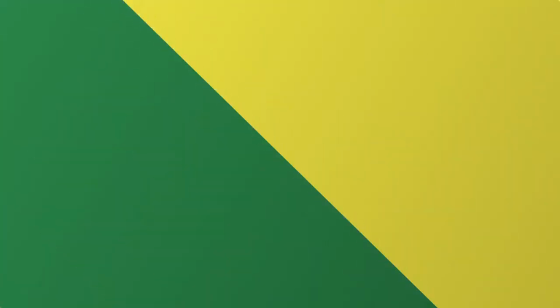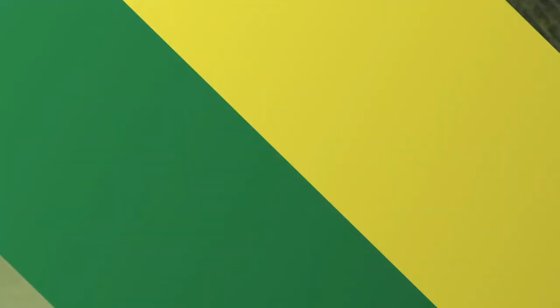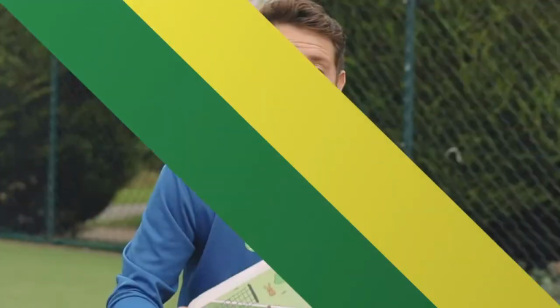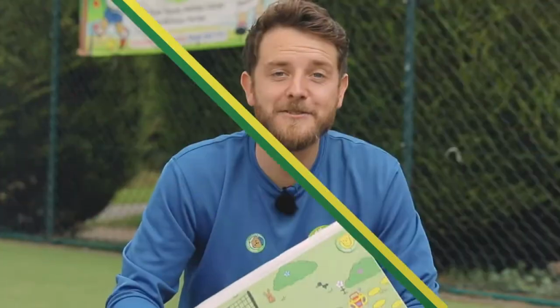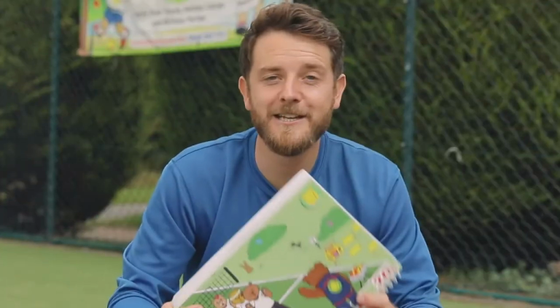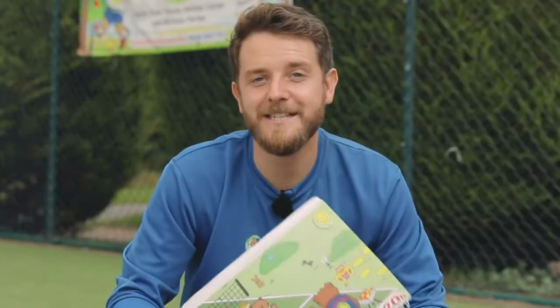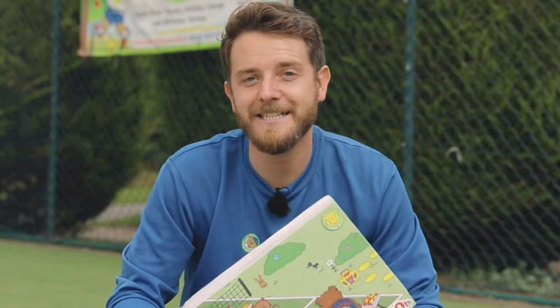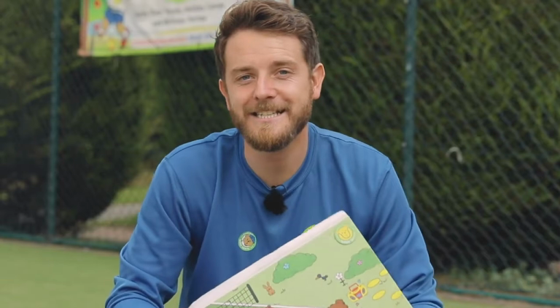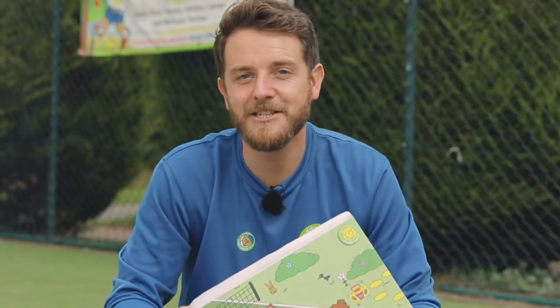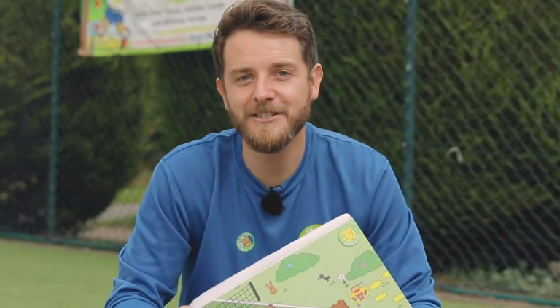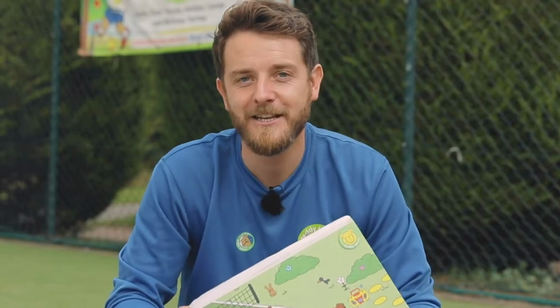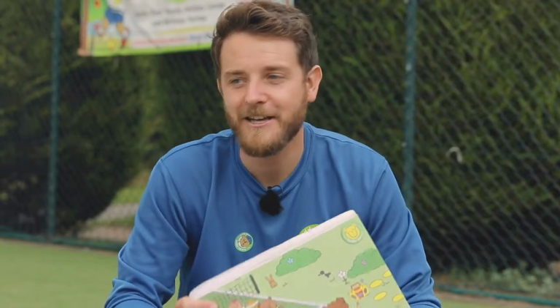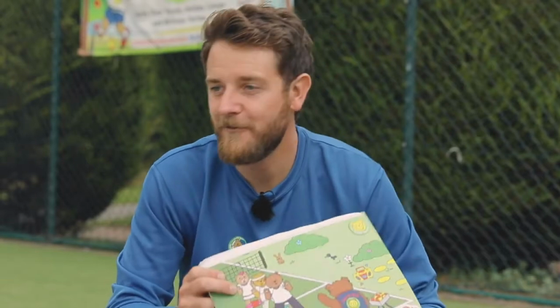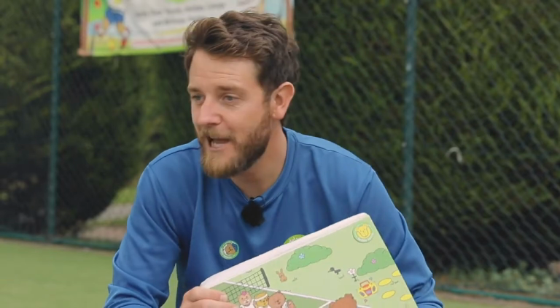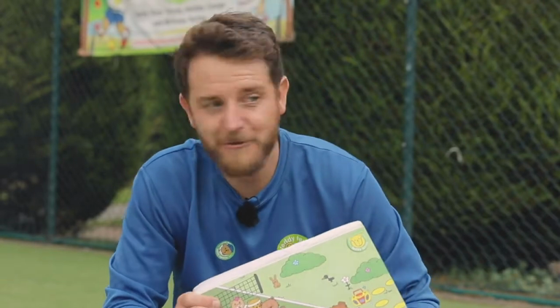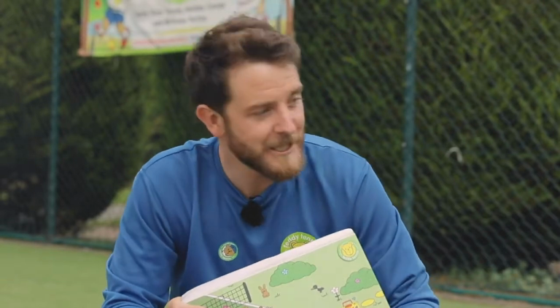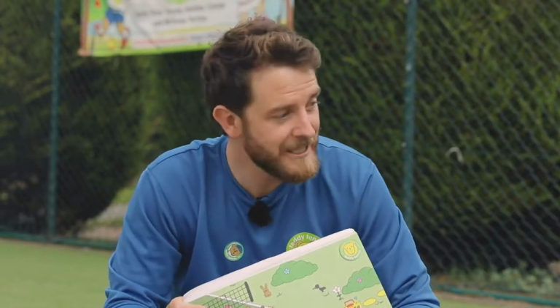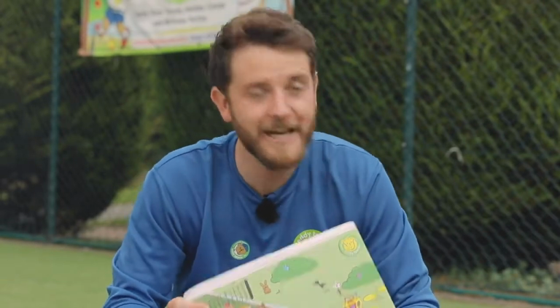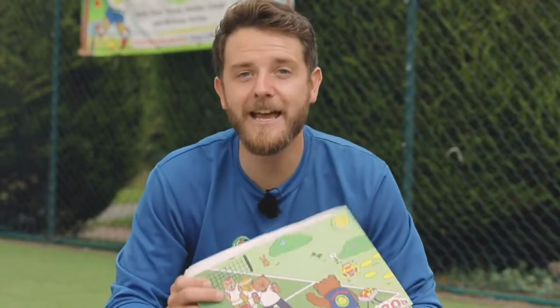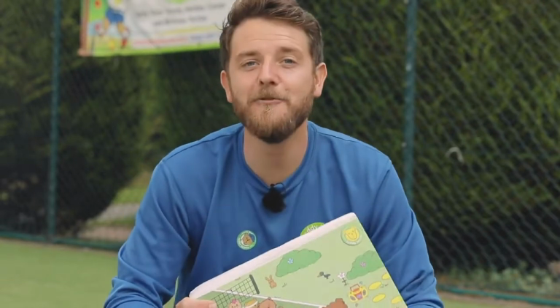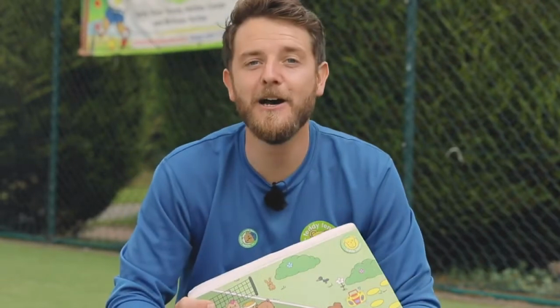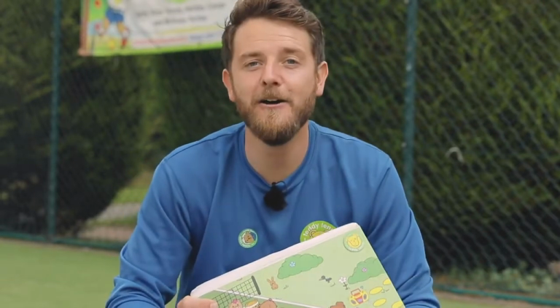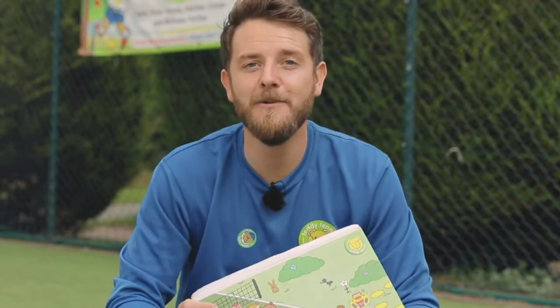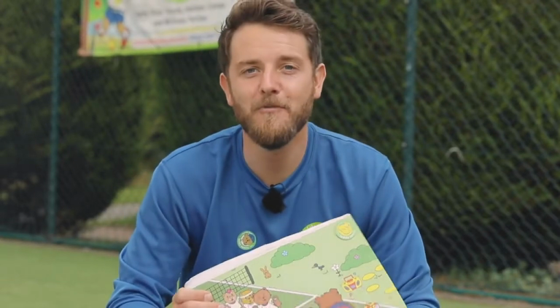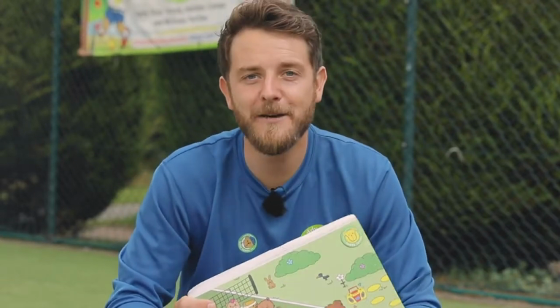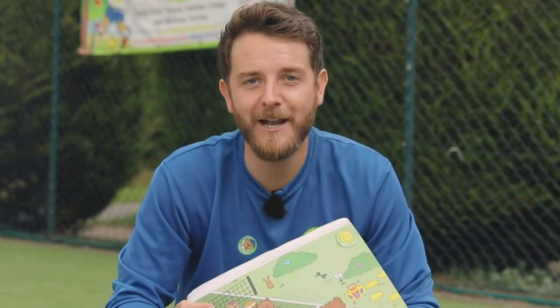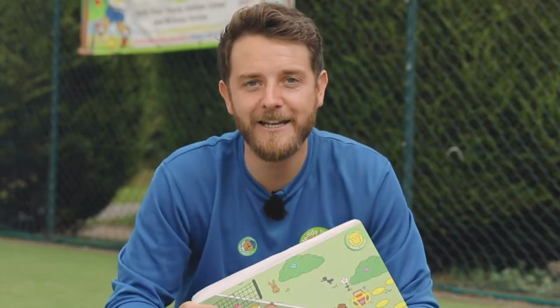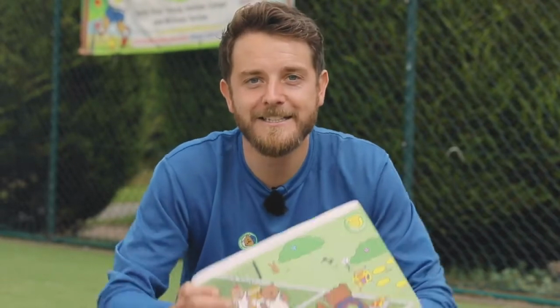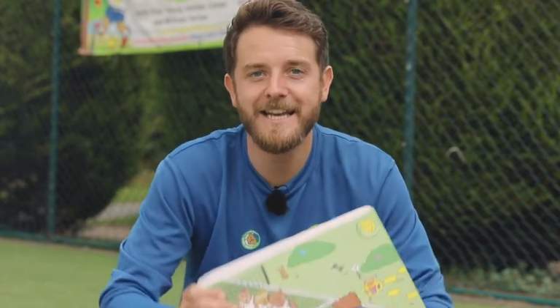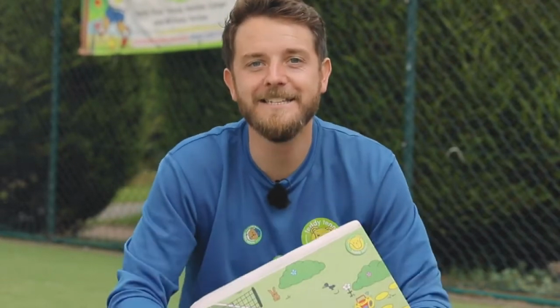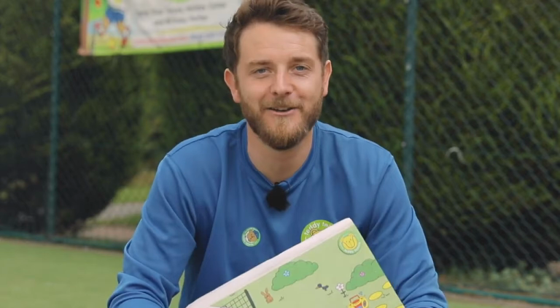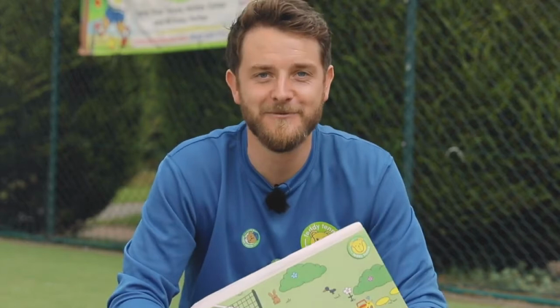Welcome back to another Teddy Tennis session. For everyone here and everyone at home, we're playing Teddy Tunnels.